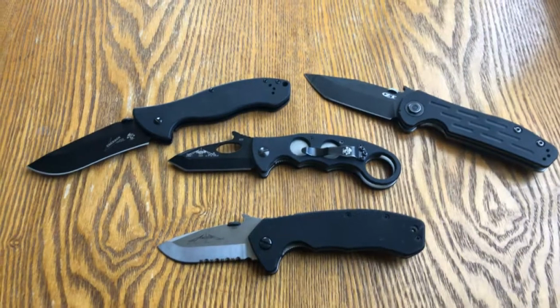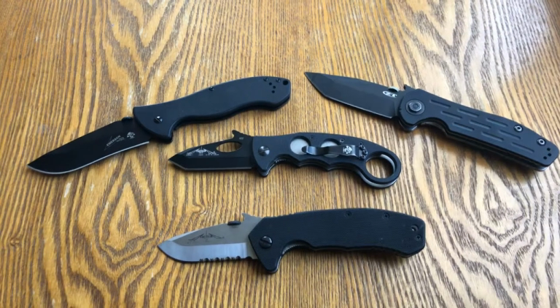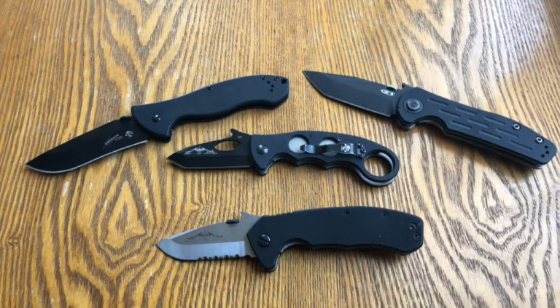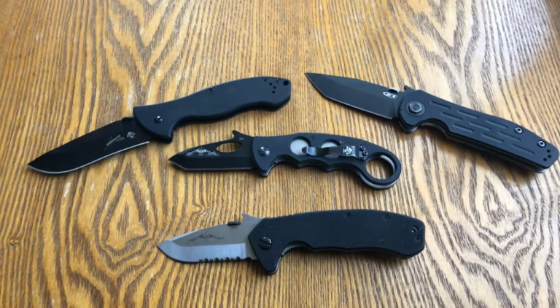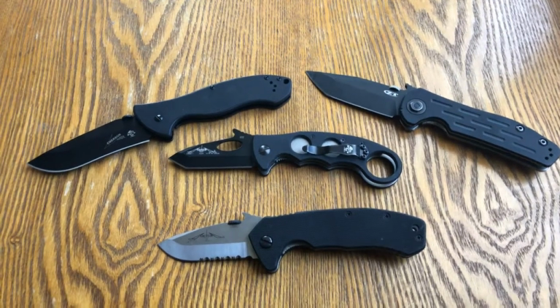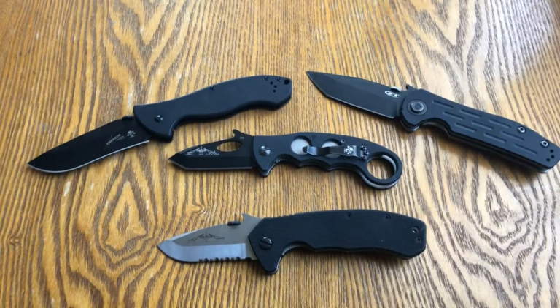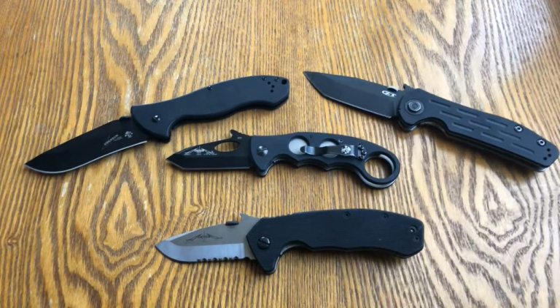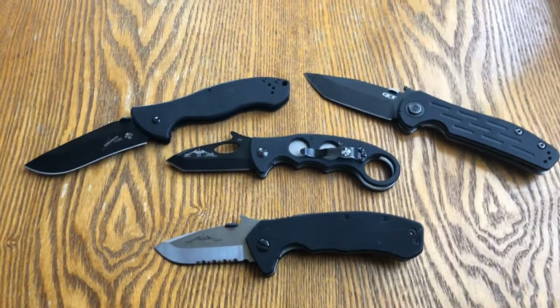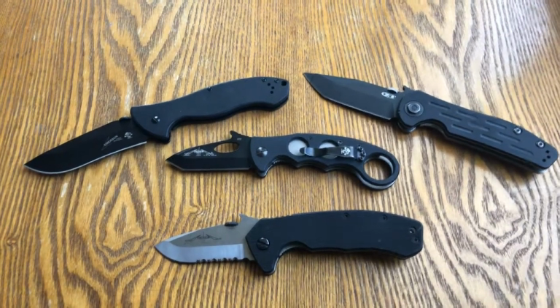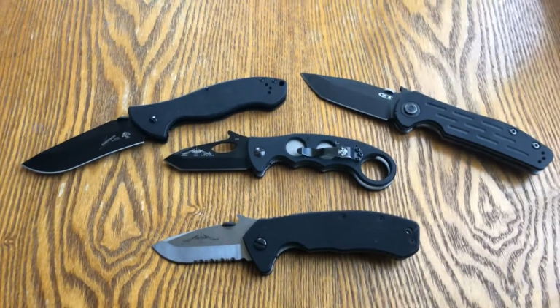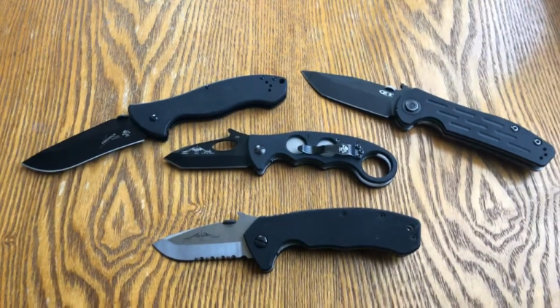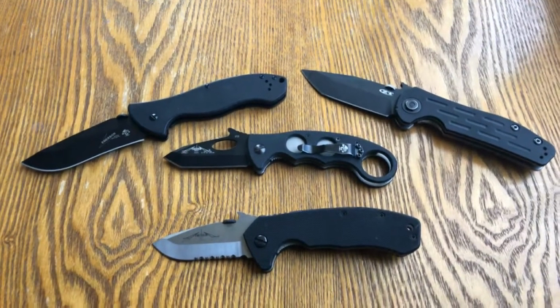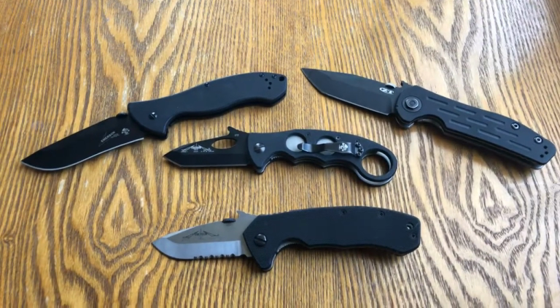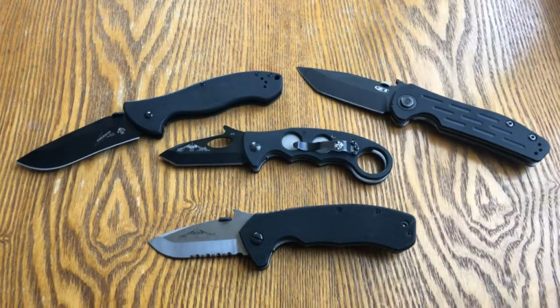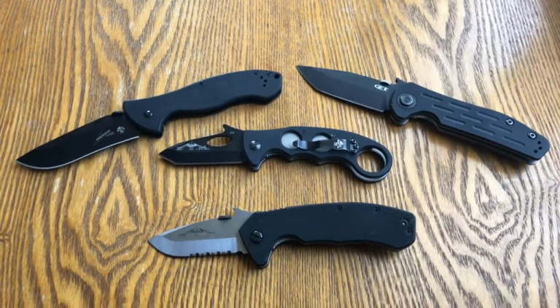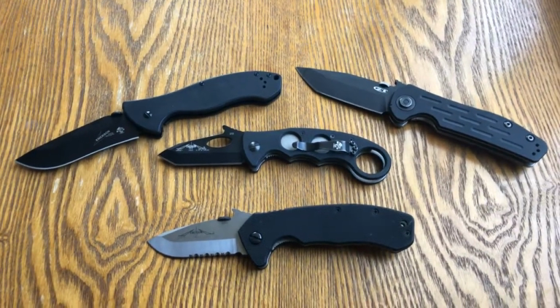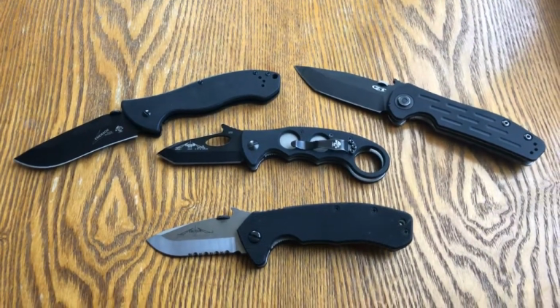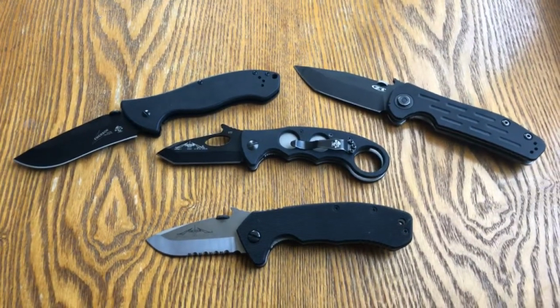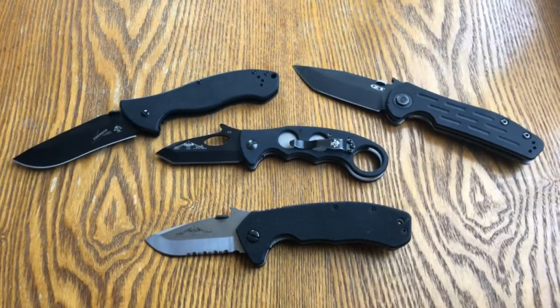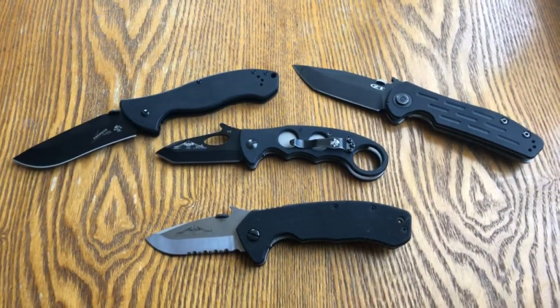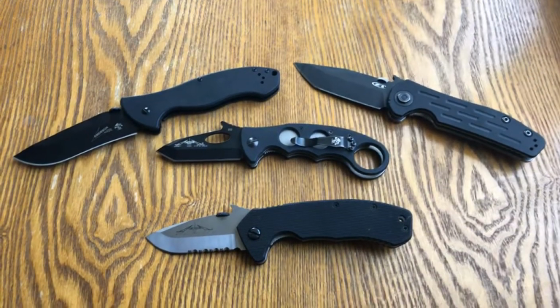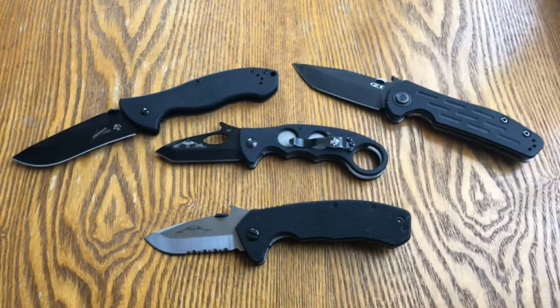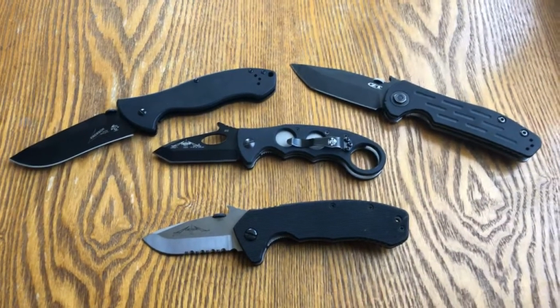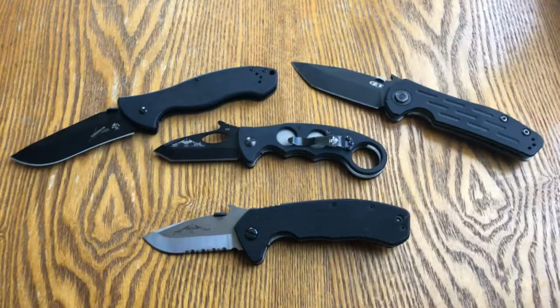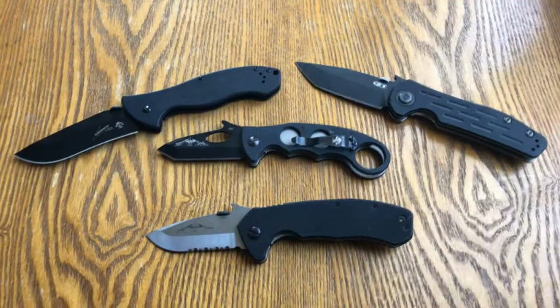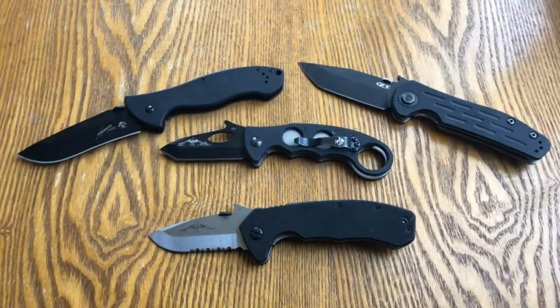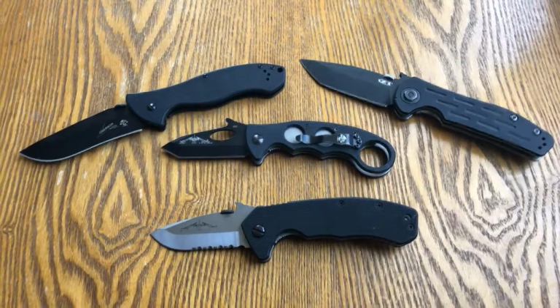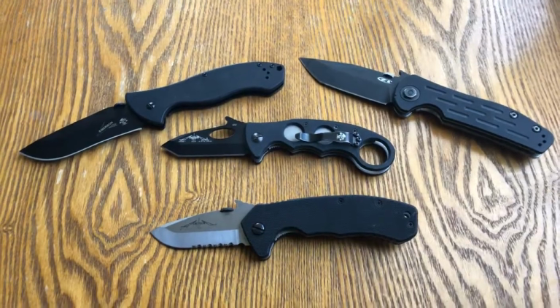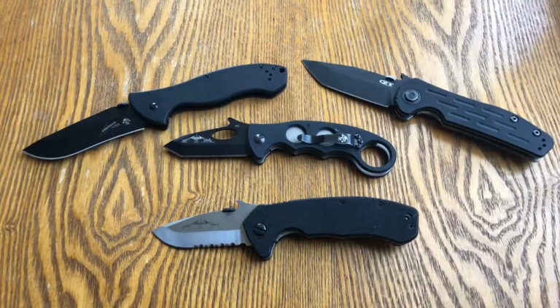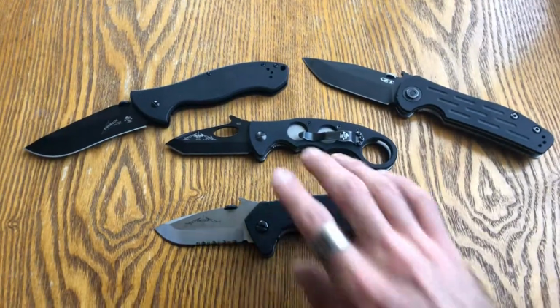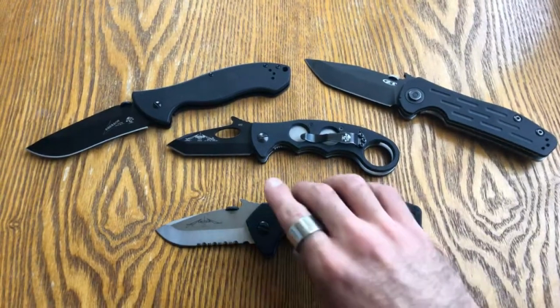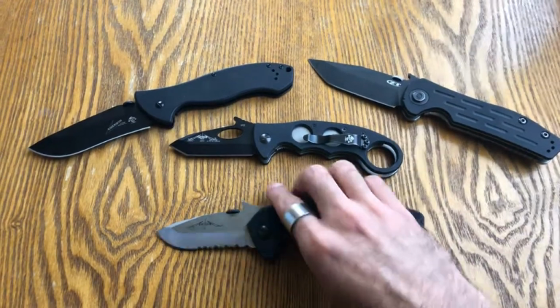Hey everyone, today I have the Emerson CQC-14 Snubby up for review.